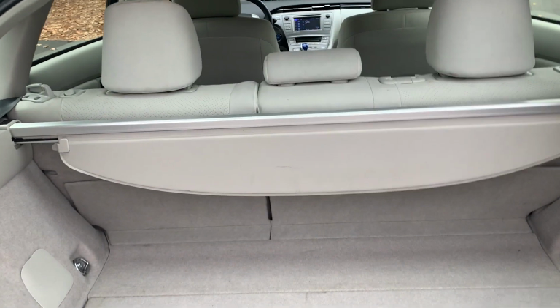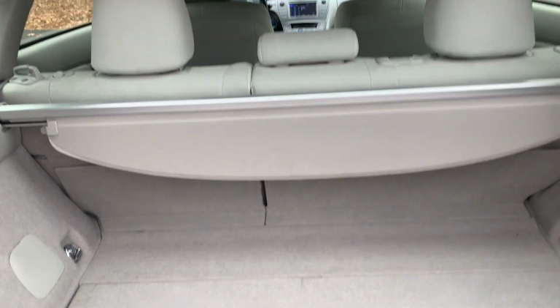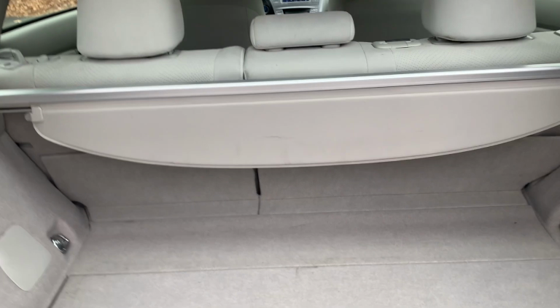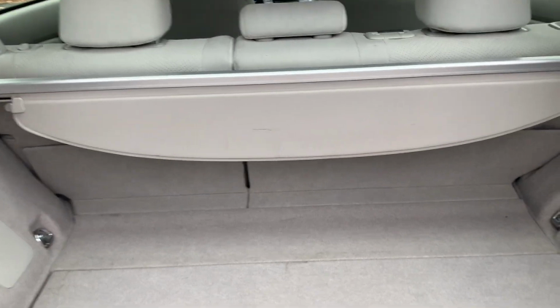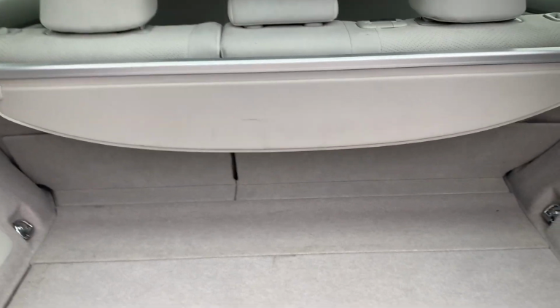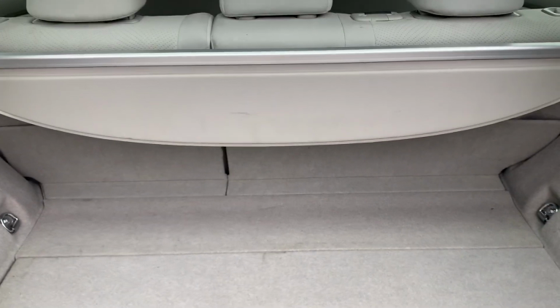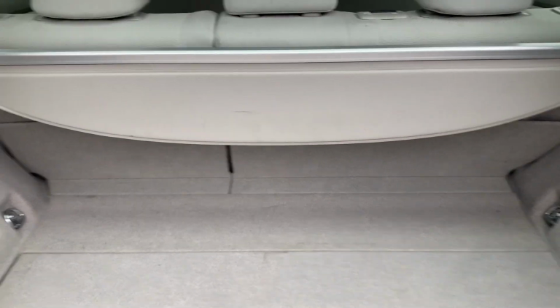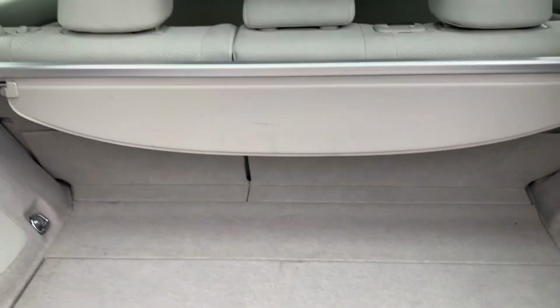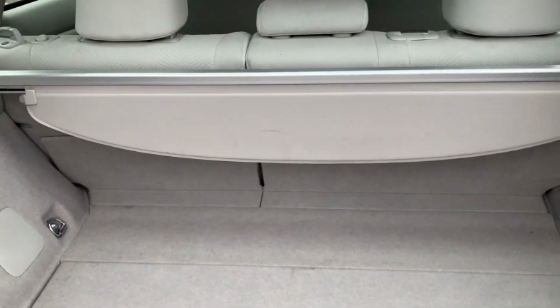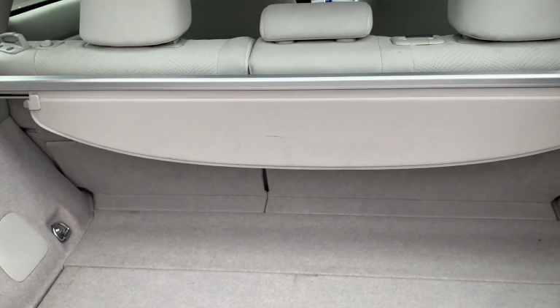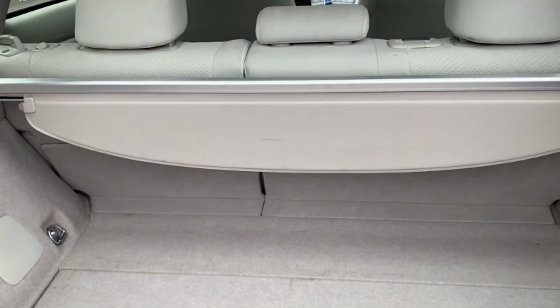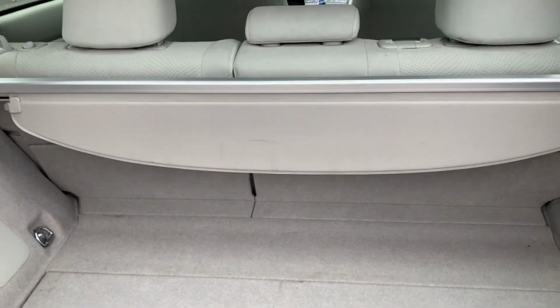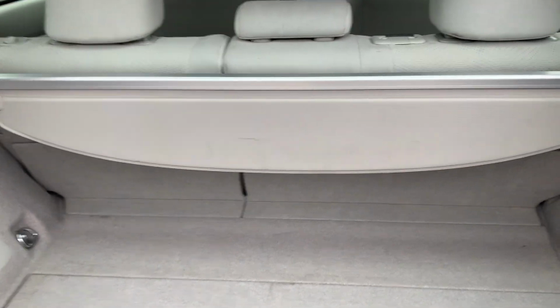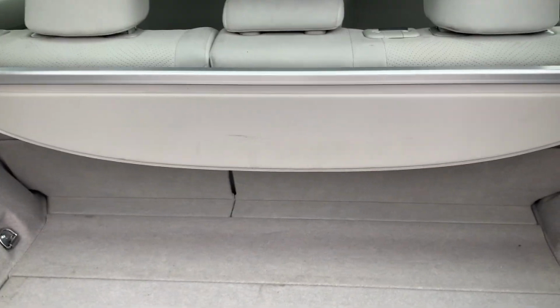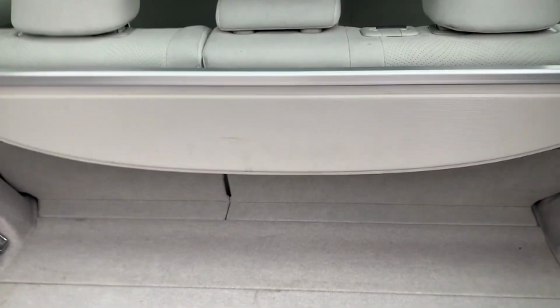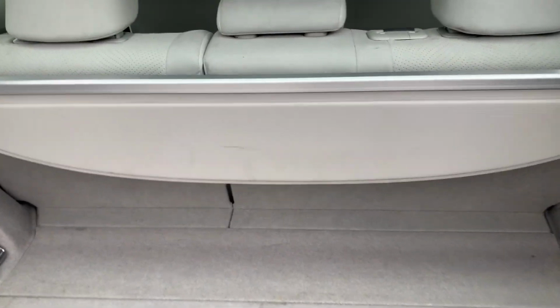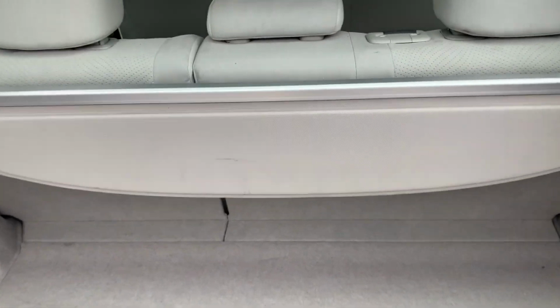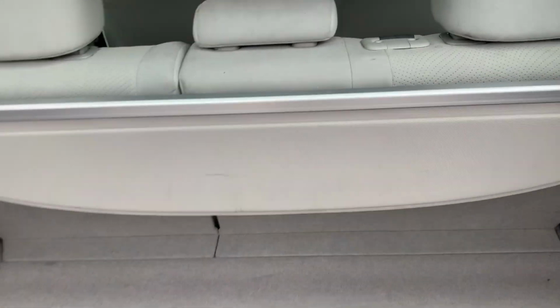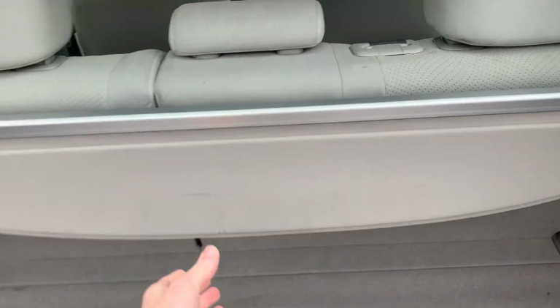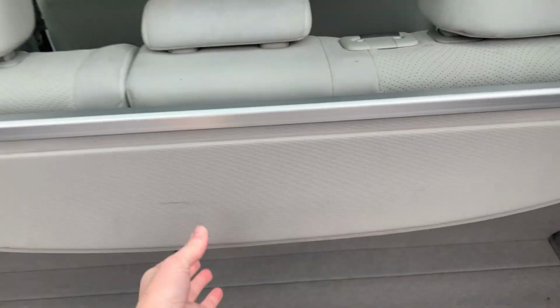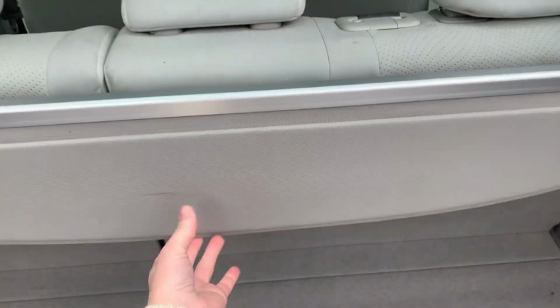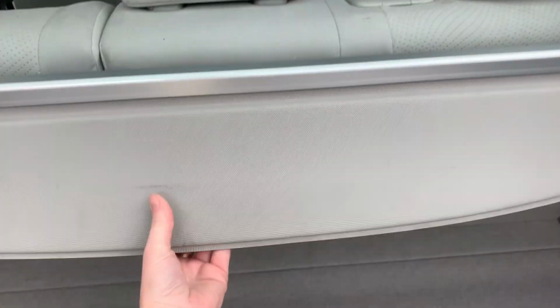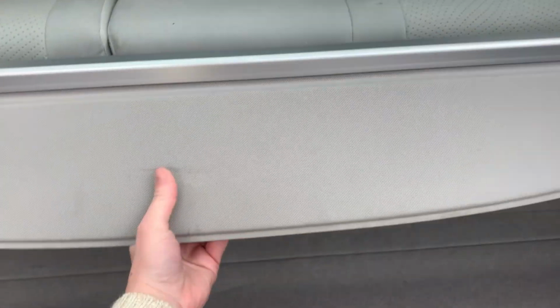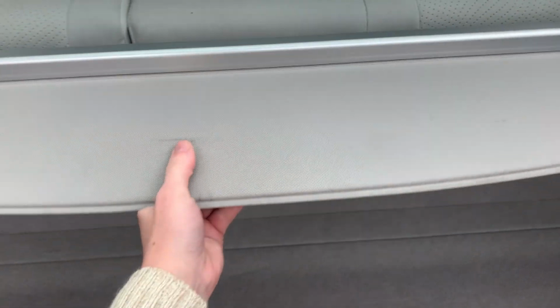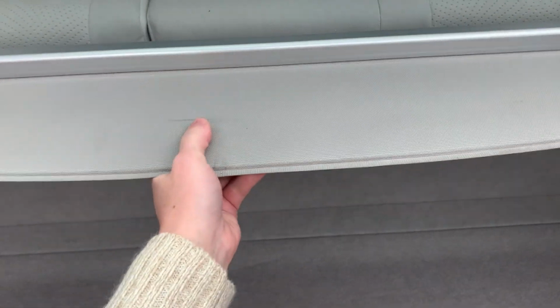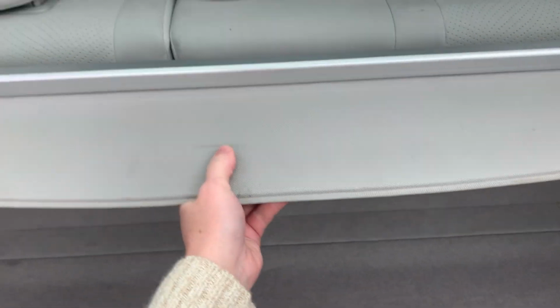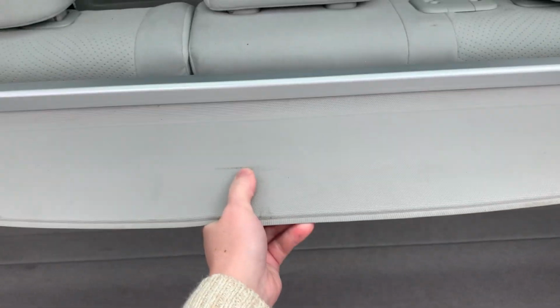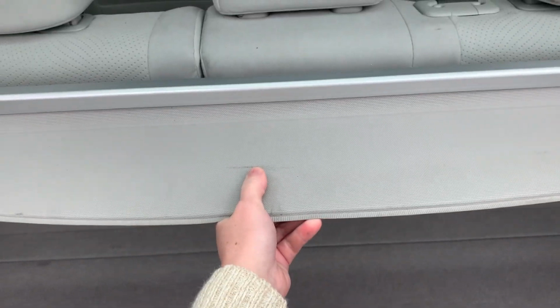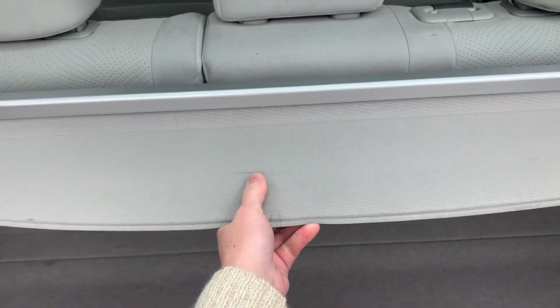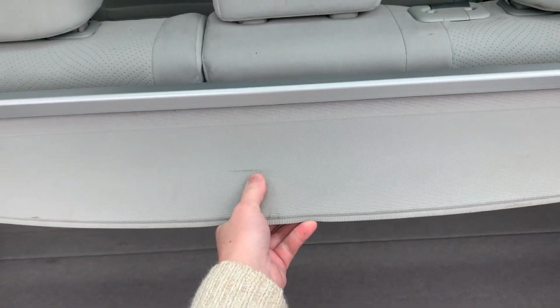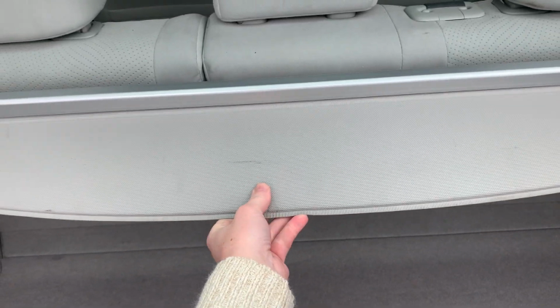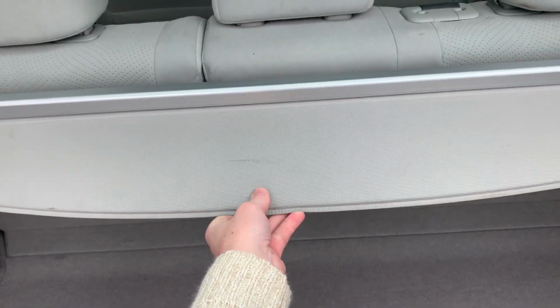We also have plenty of trunk space with a privacy shield.